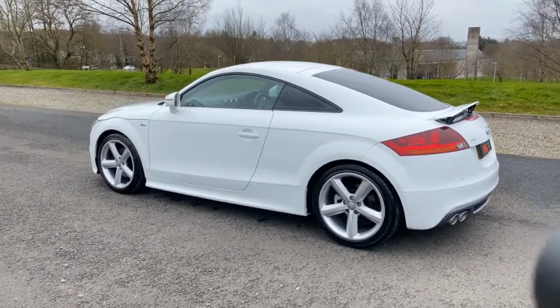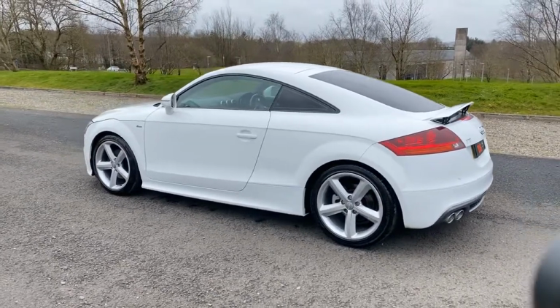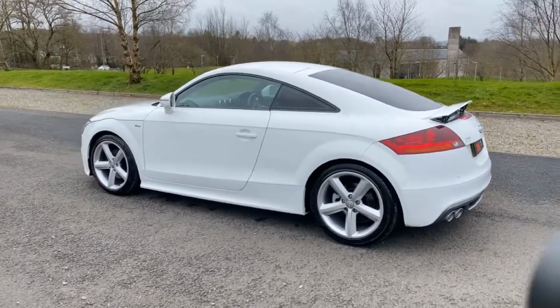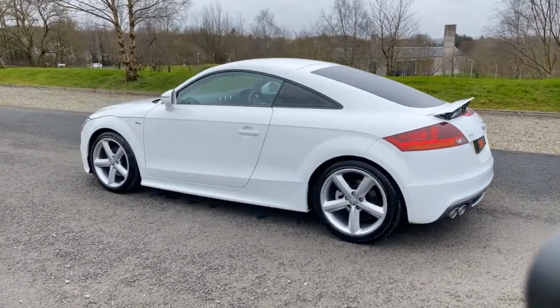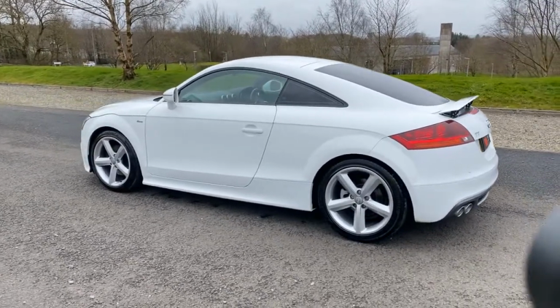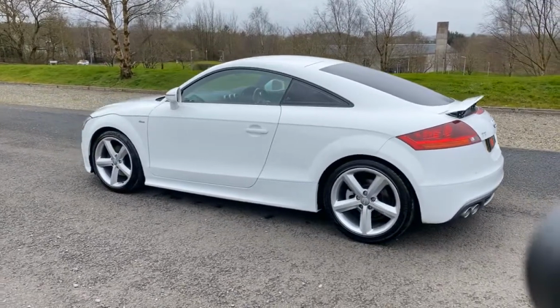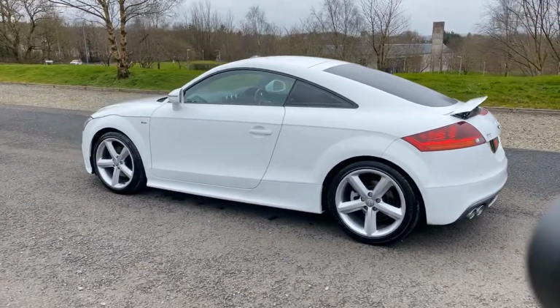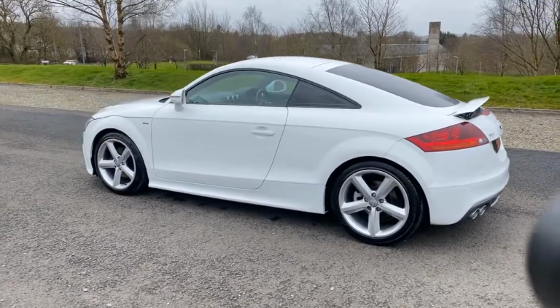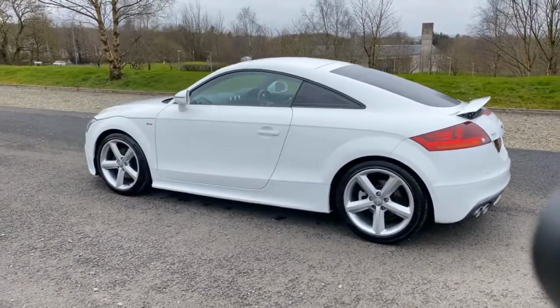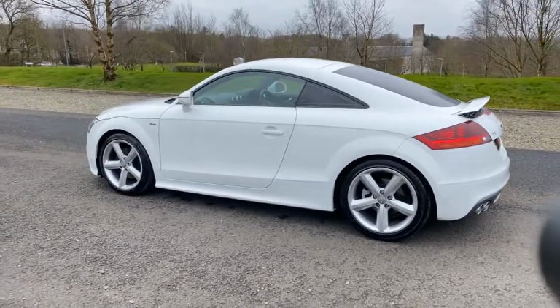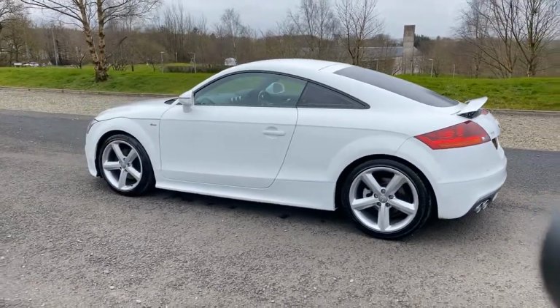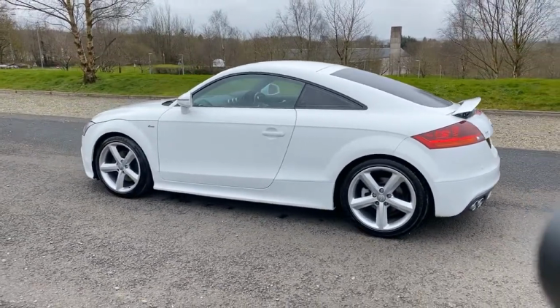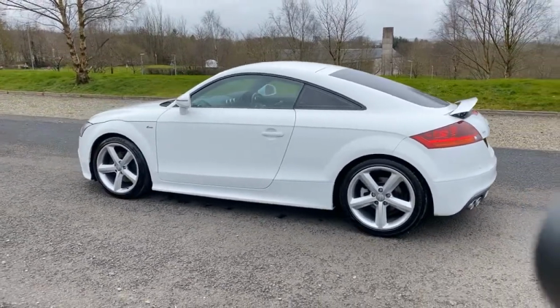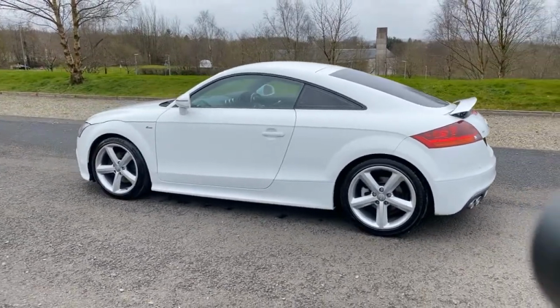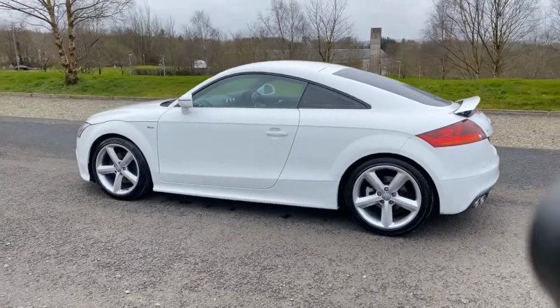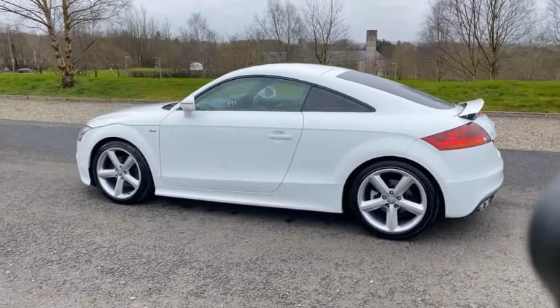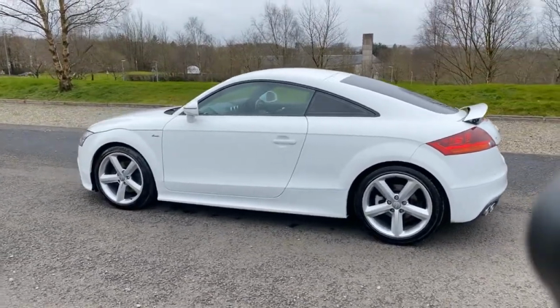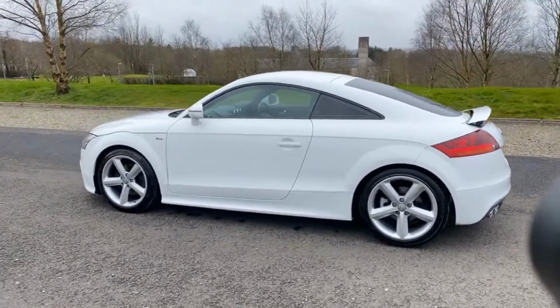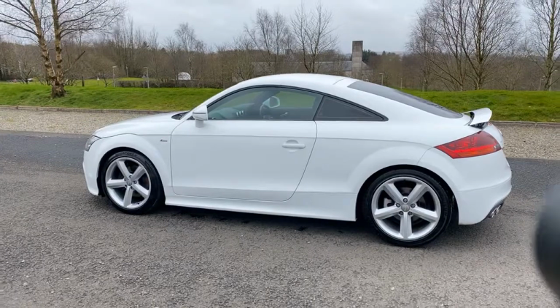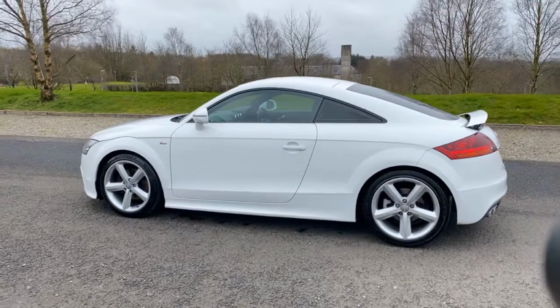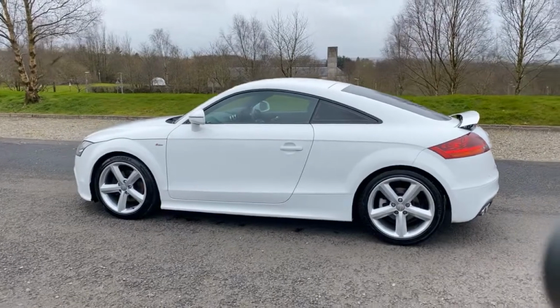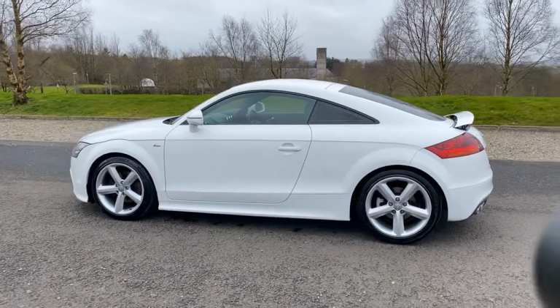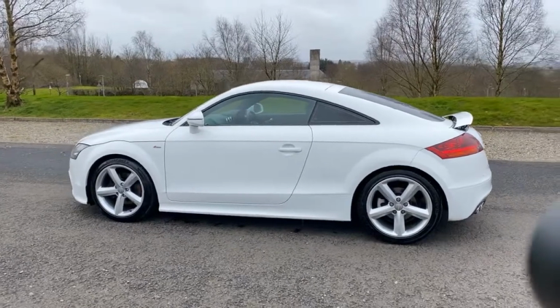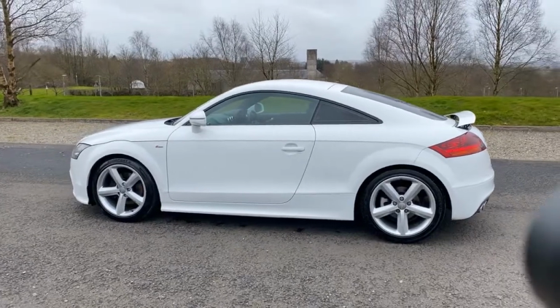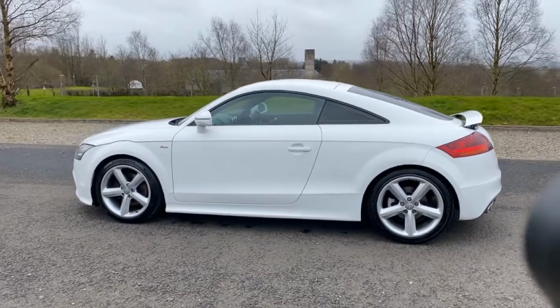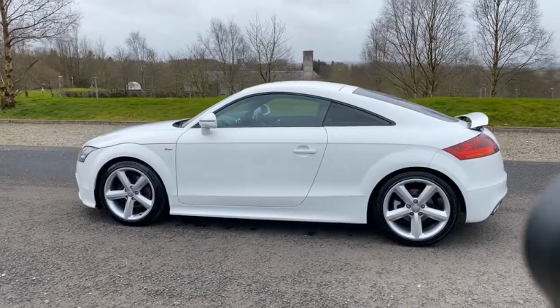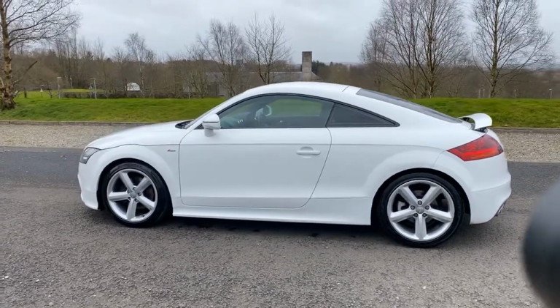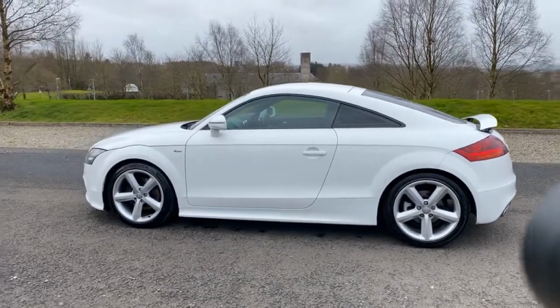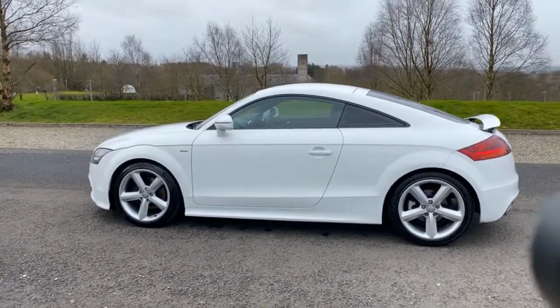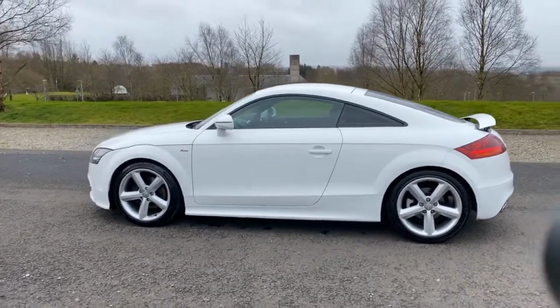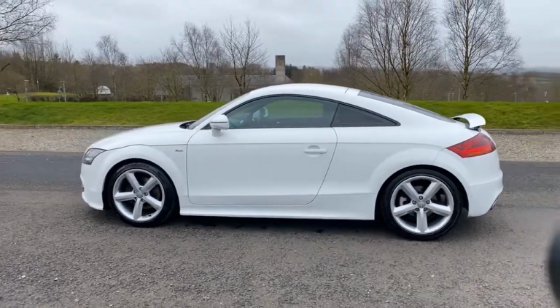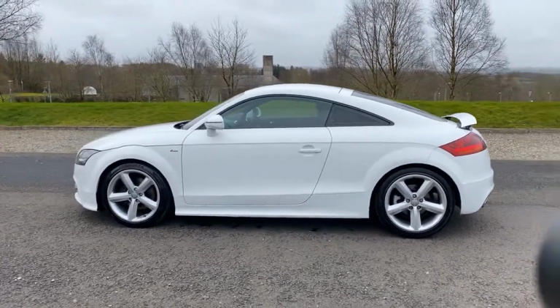RAC warranty is included, as is a full 12 months RAC breakdown cover. The vehicle is sold with a full 12 months MOT.